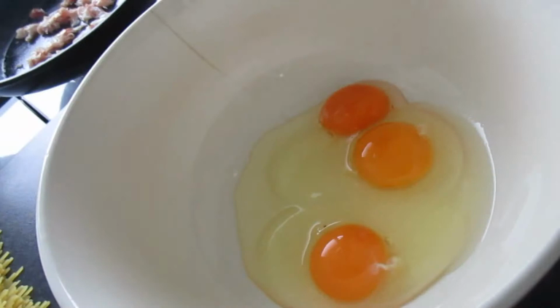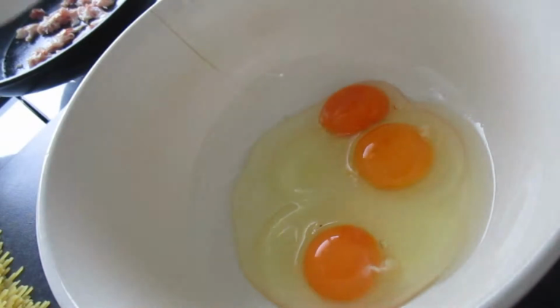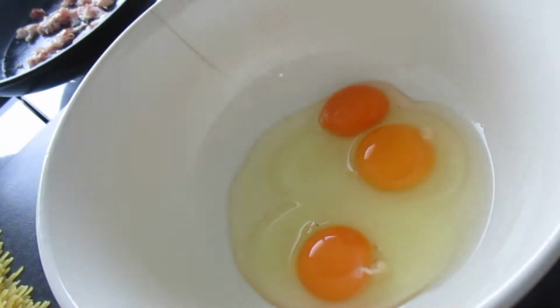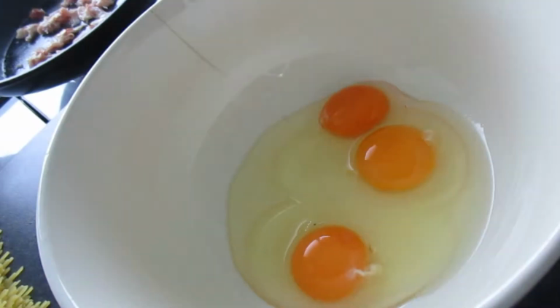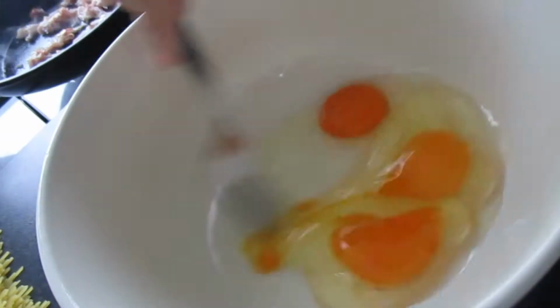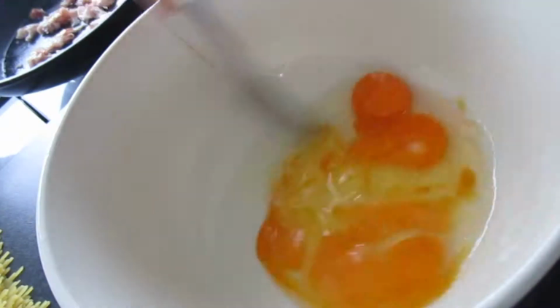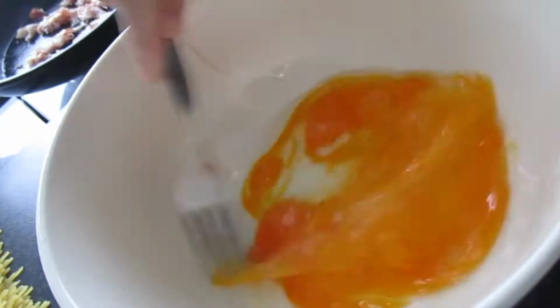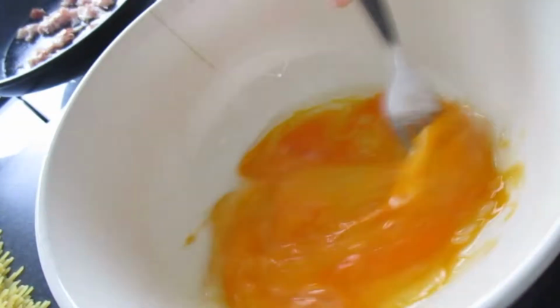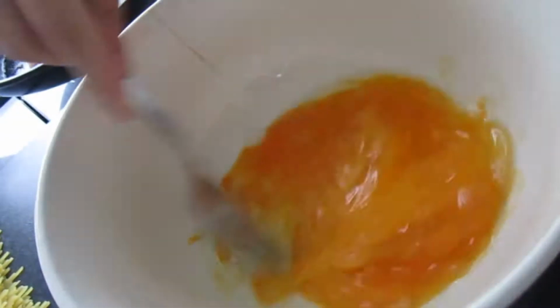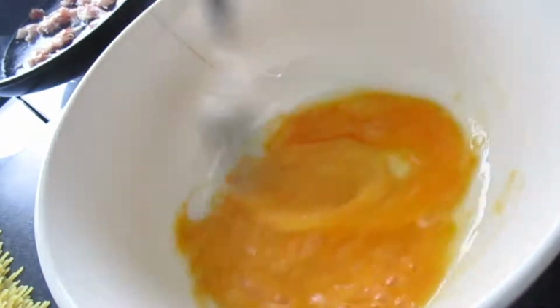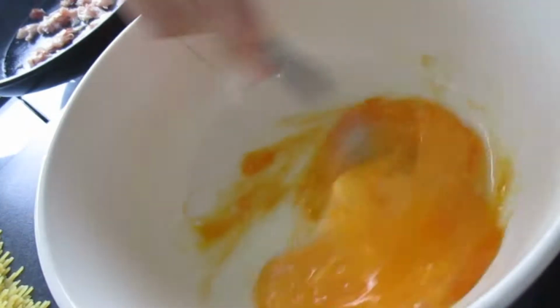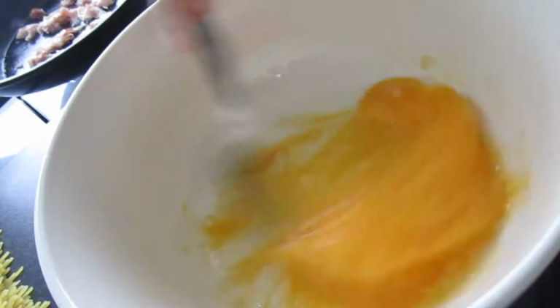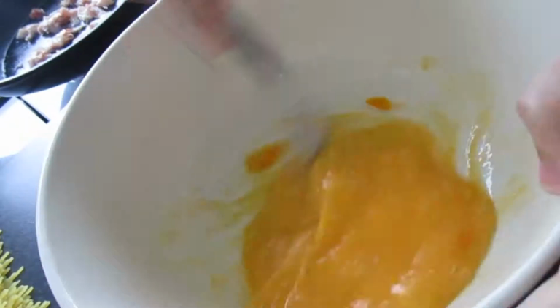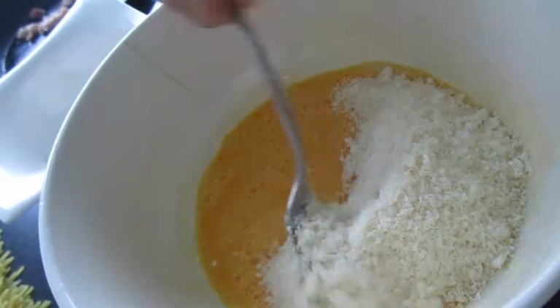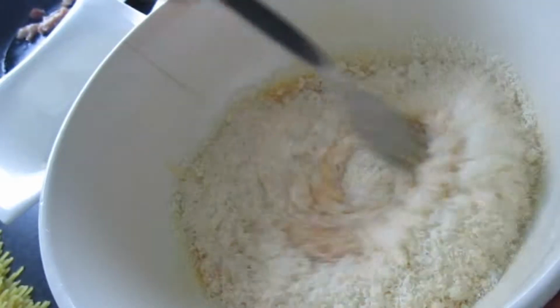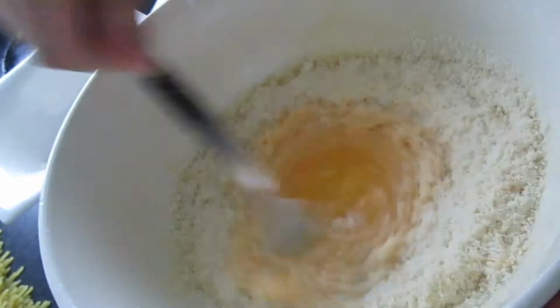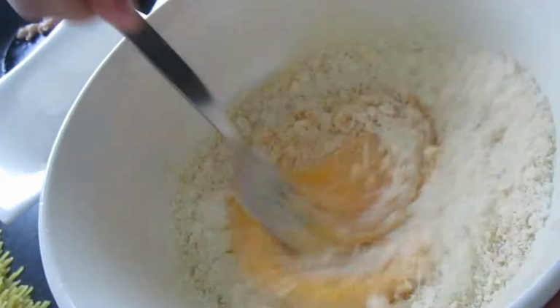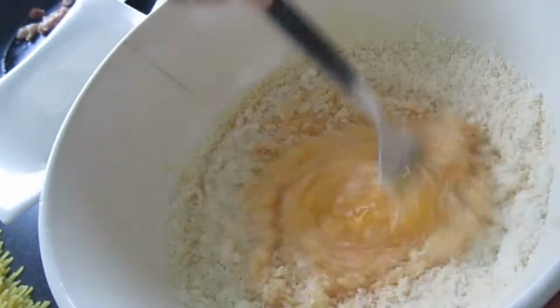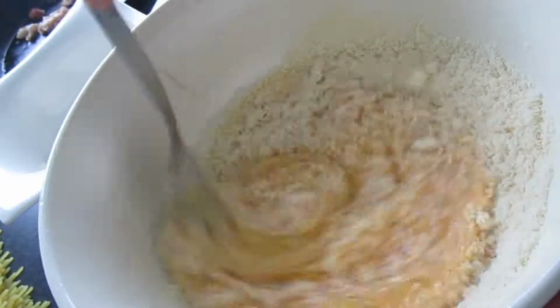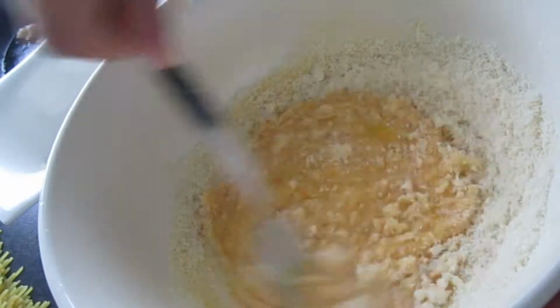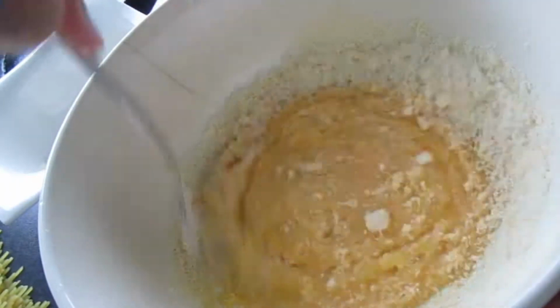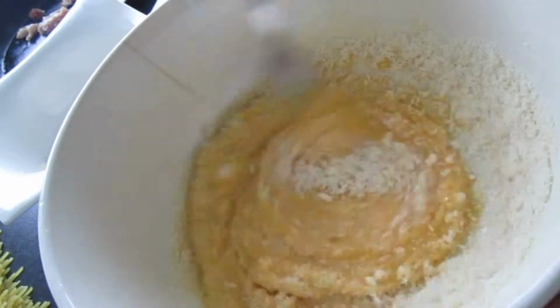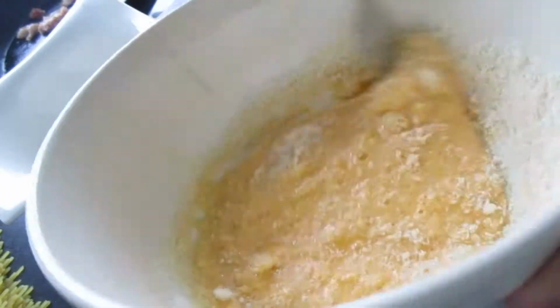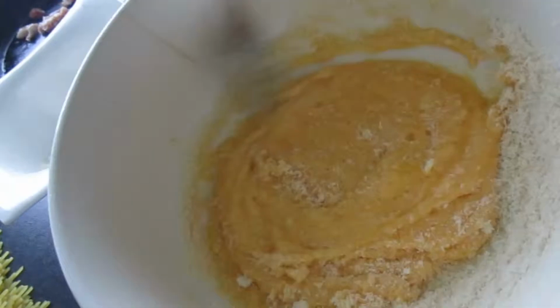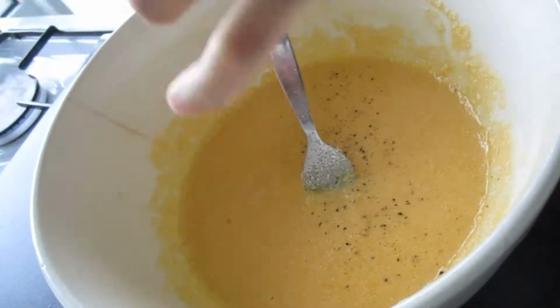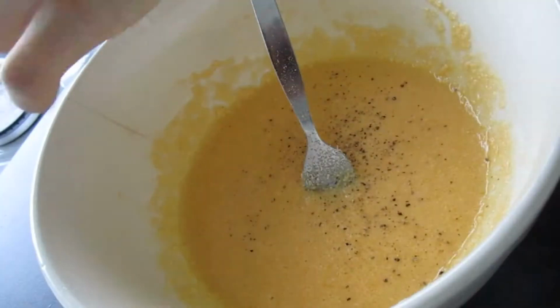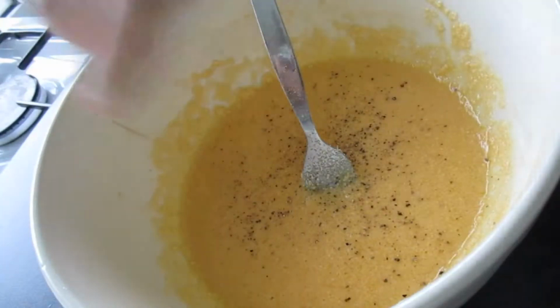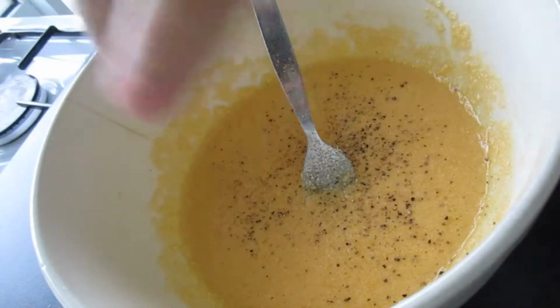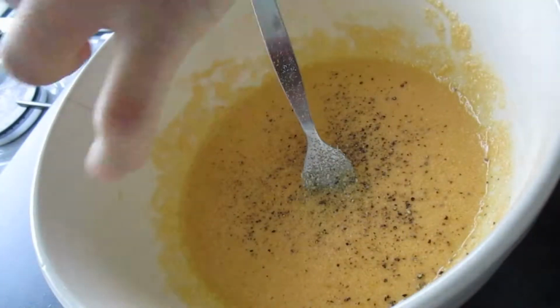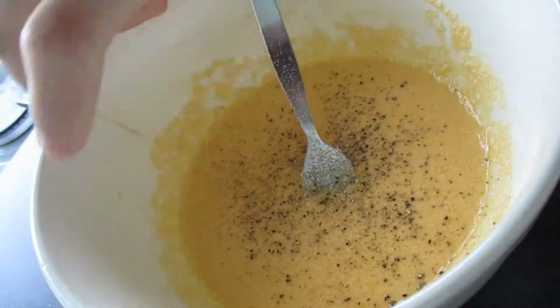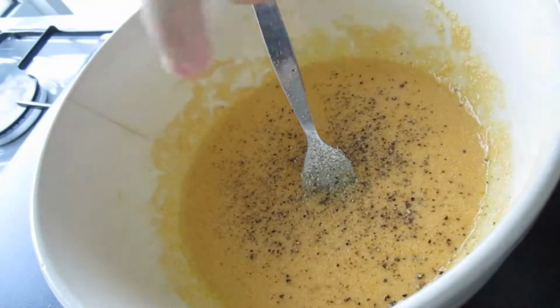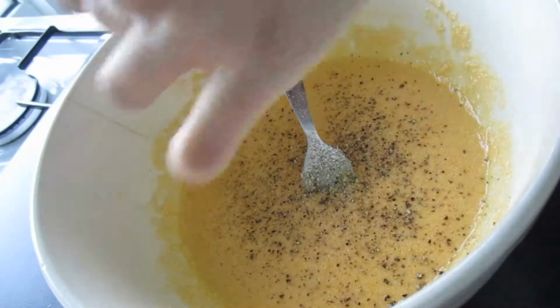In a bowl, beat the eggs, then add the grated parmesan cheese and ground black pepper.